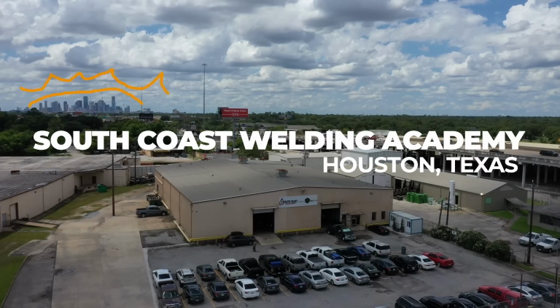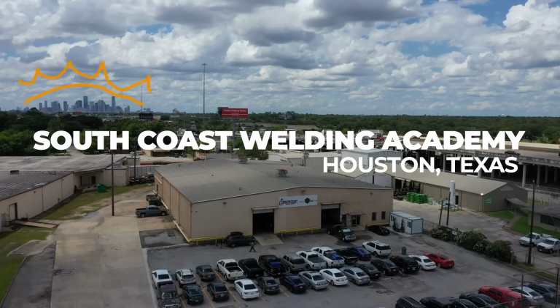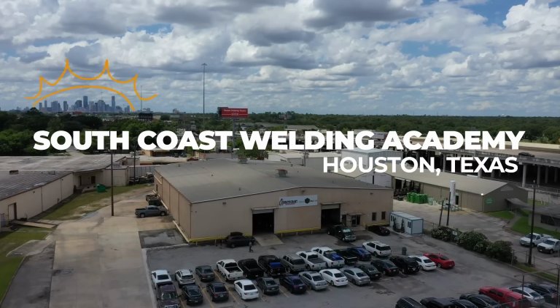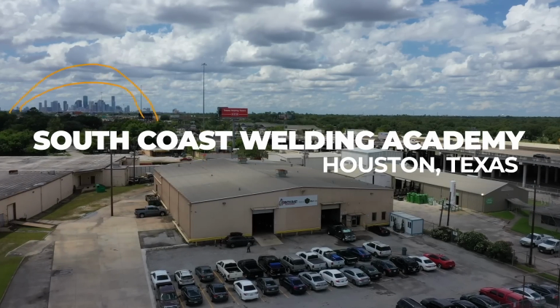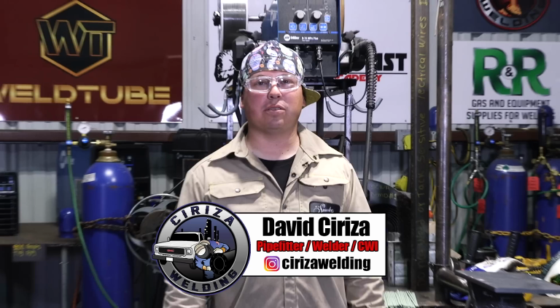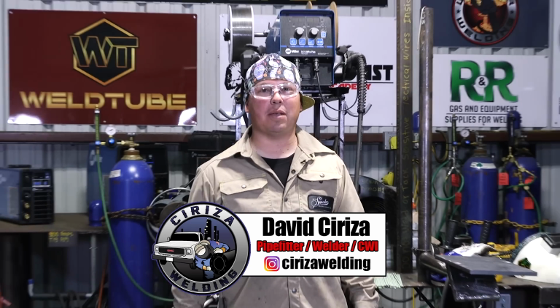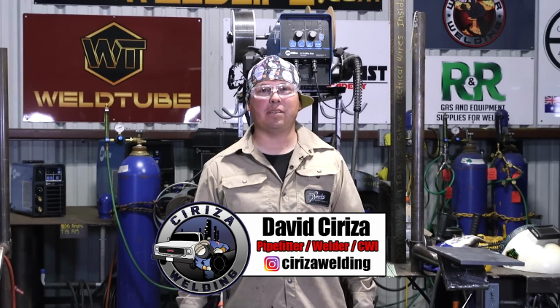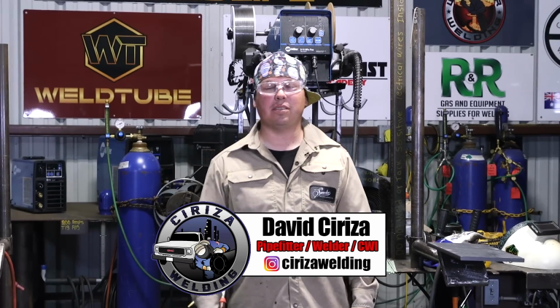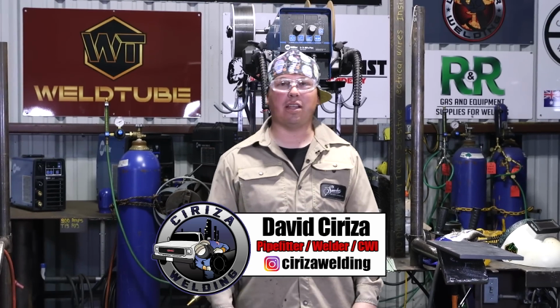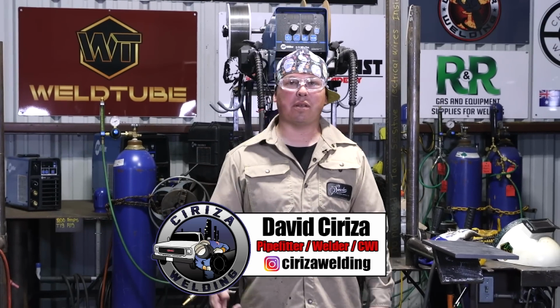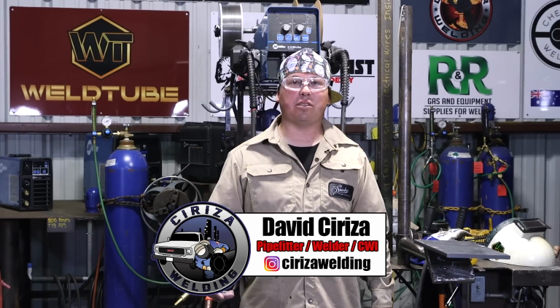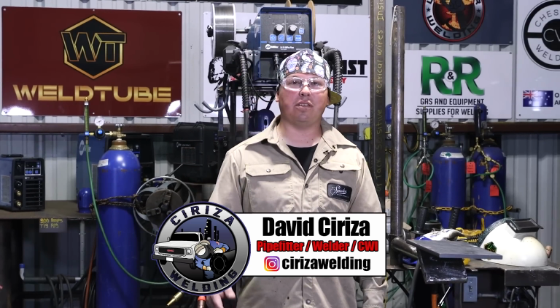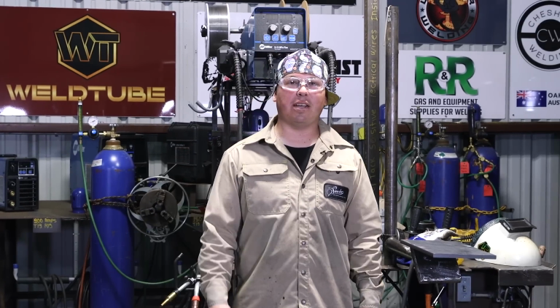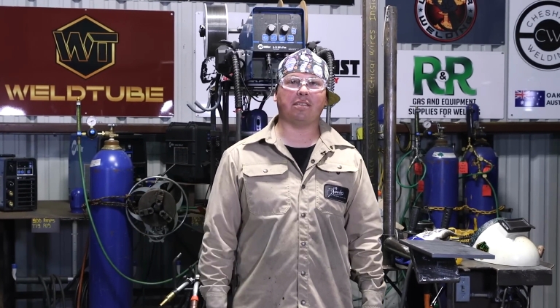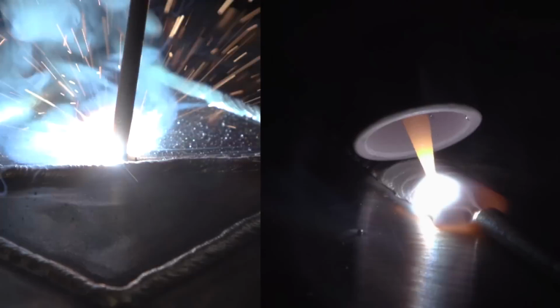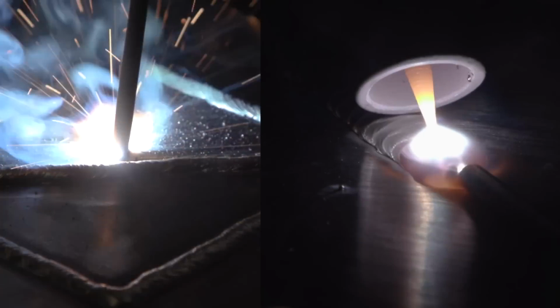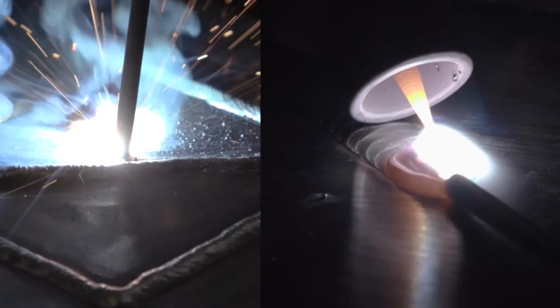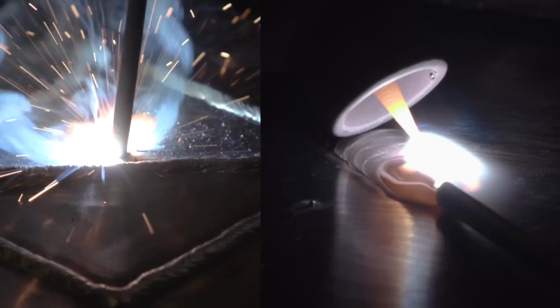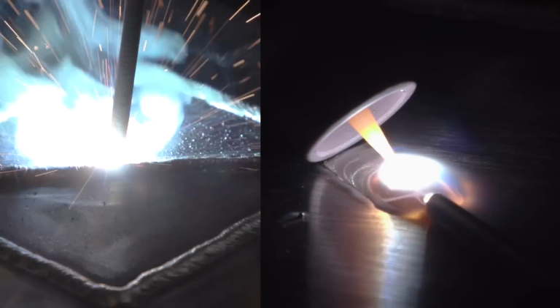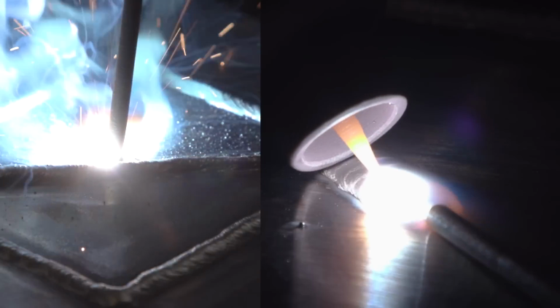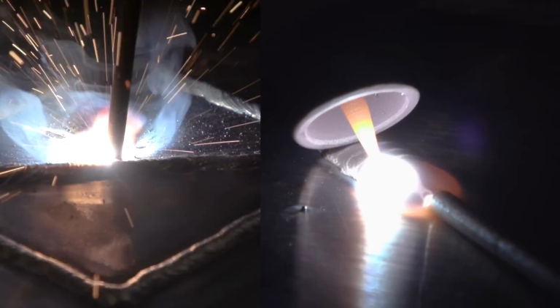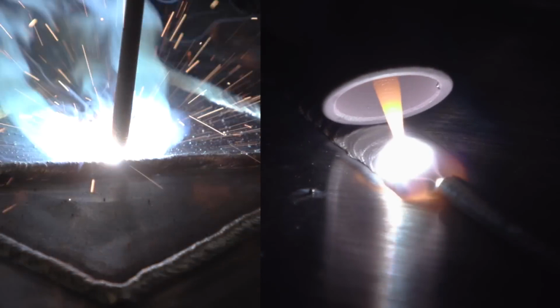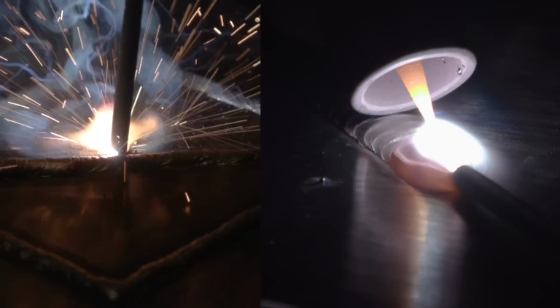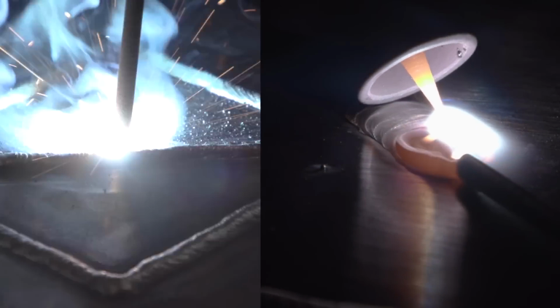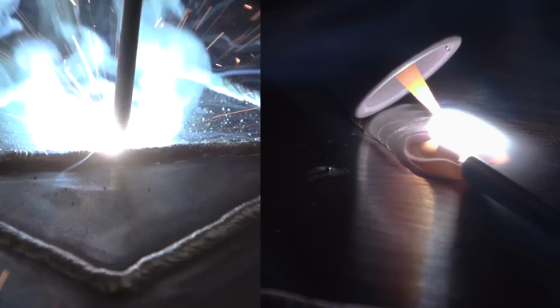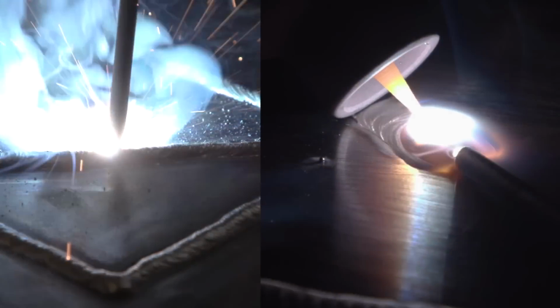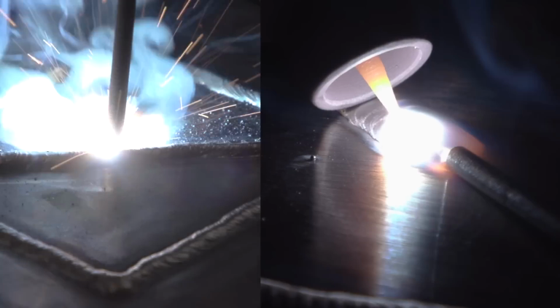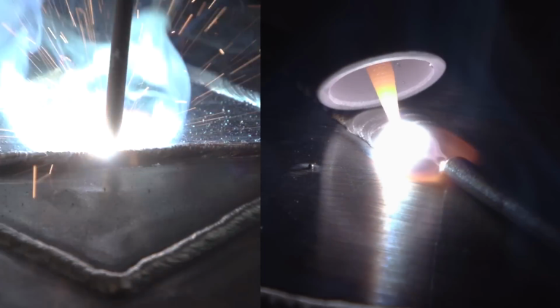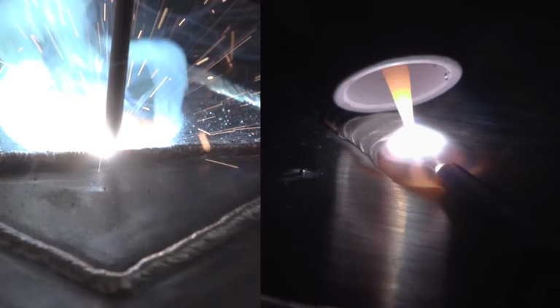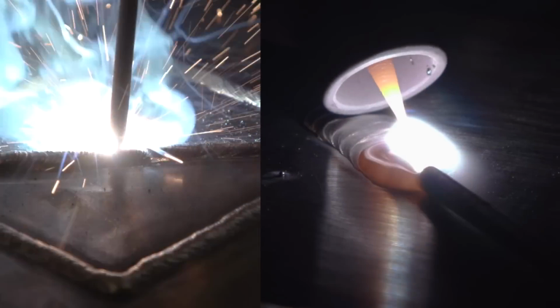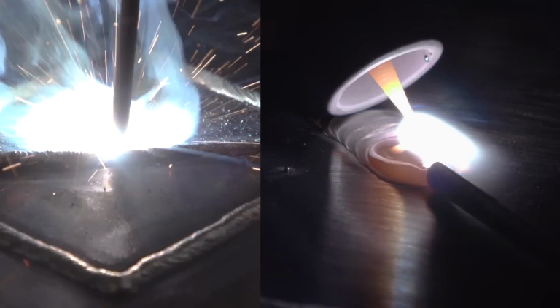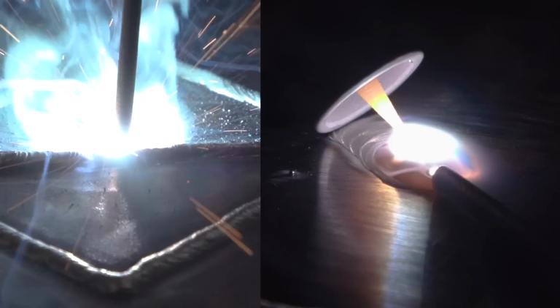Hi, welcome back WellTube family. Today we're going to be showing you guys hard facing with TIG and STICK. And Bob here is going to be helping us out.